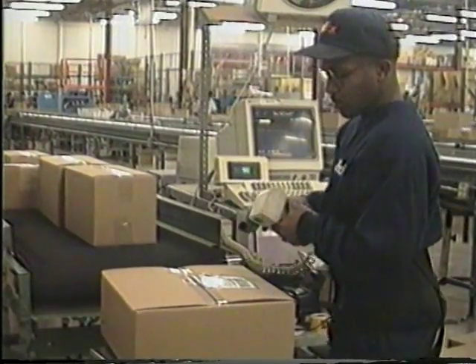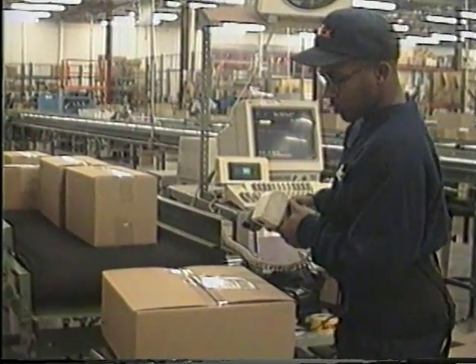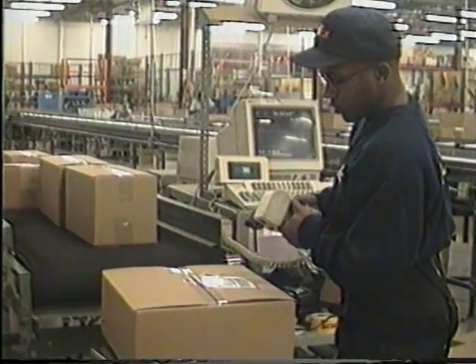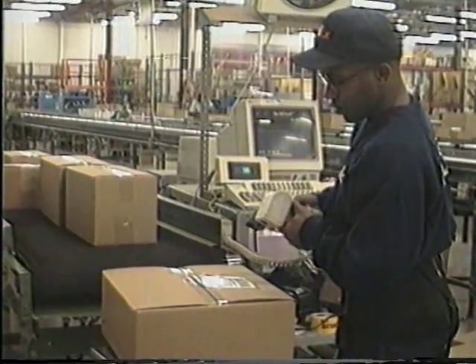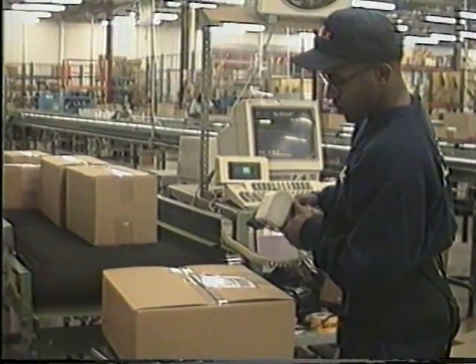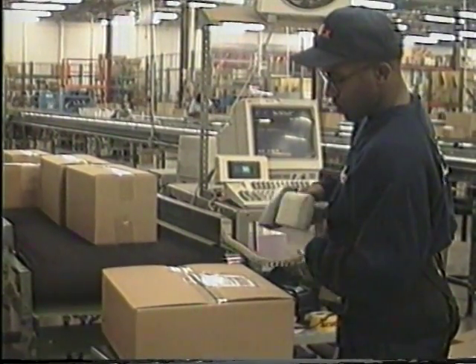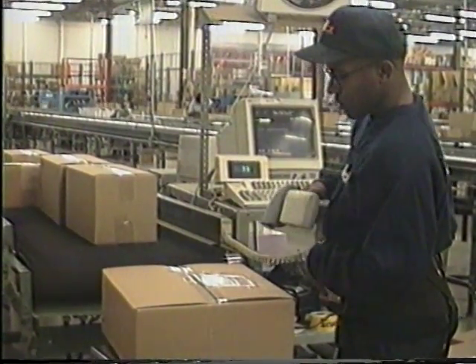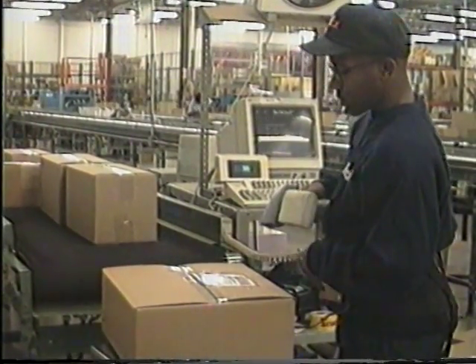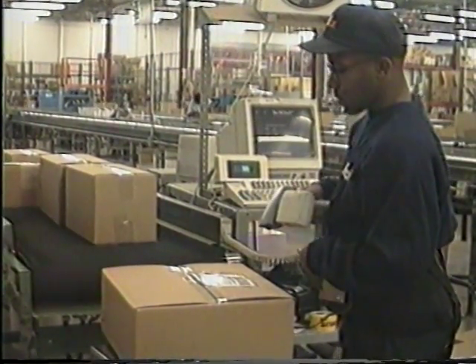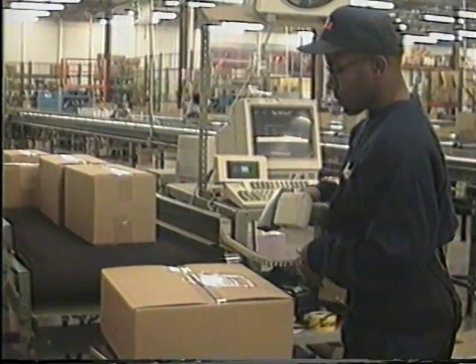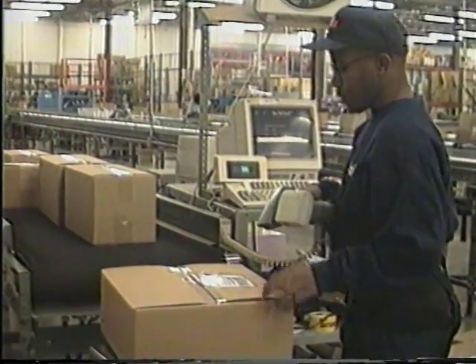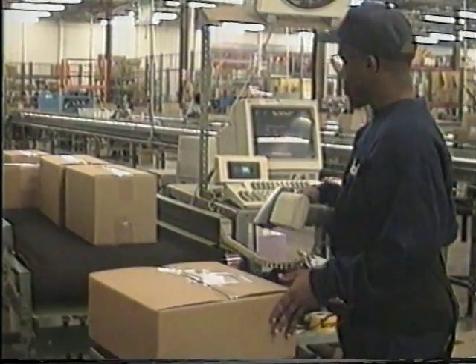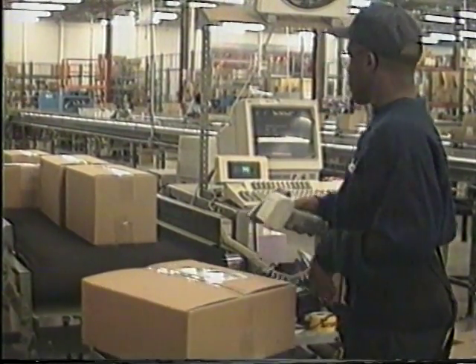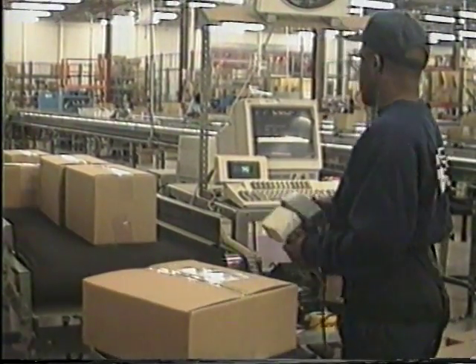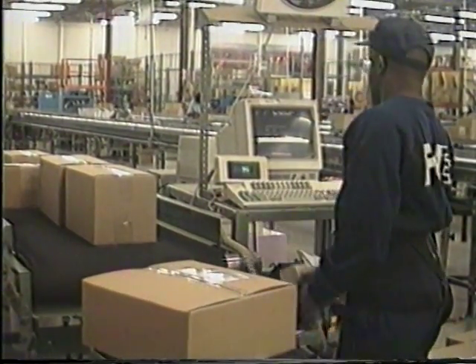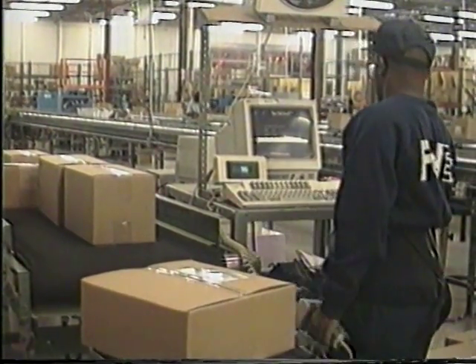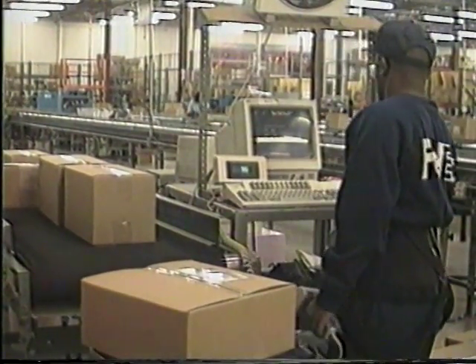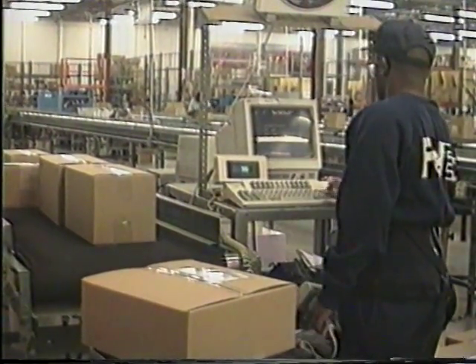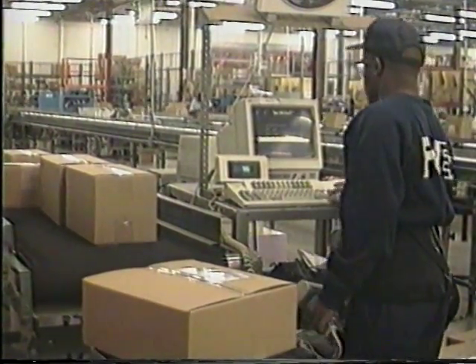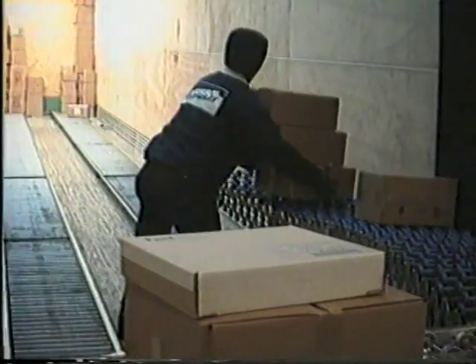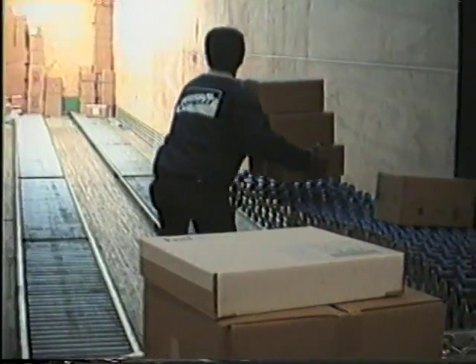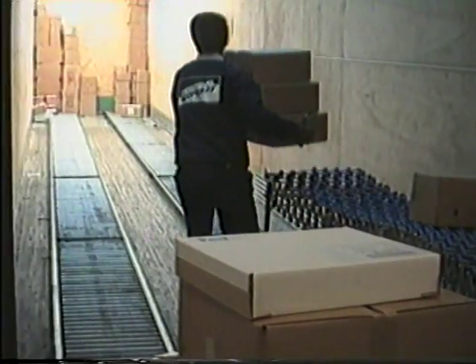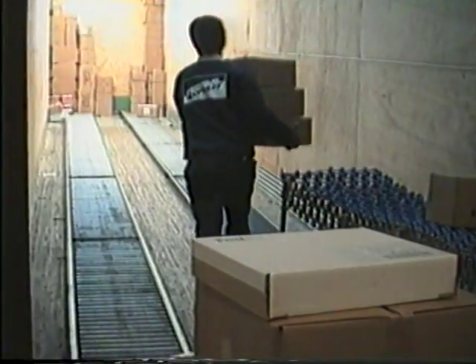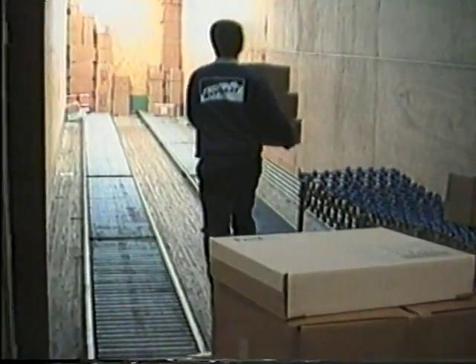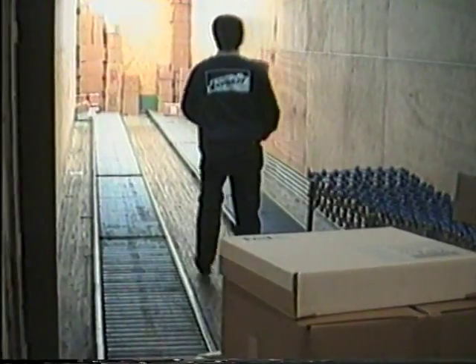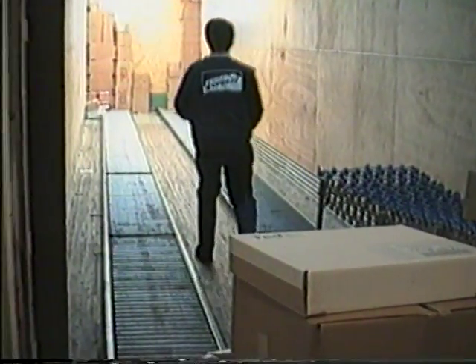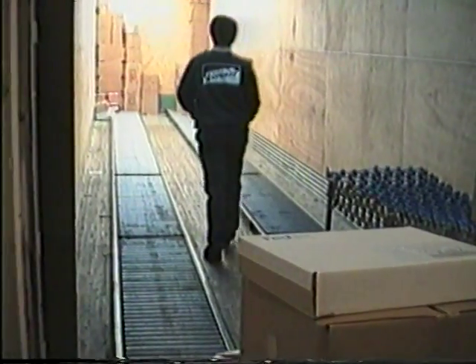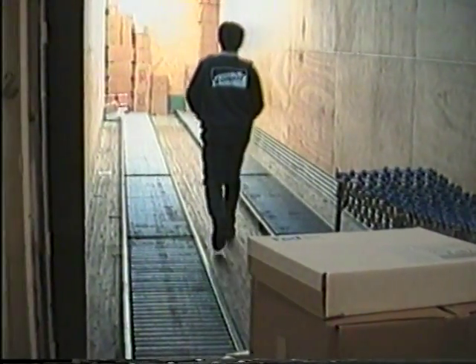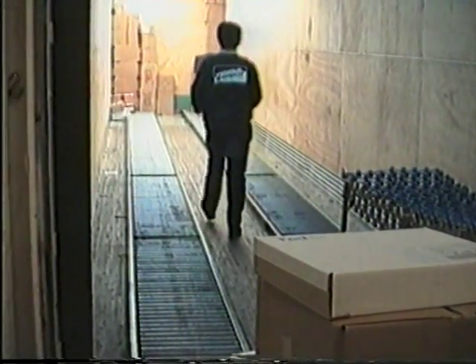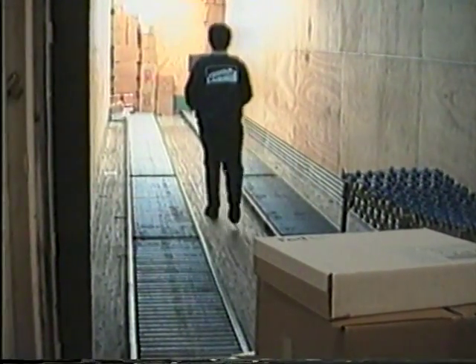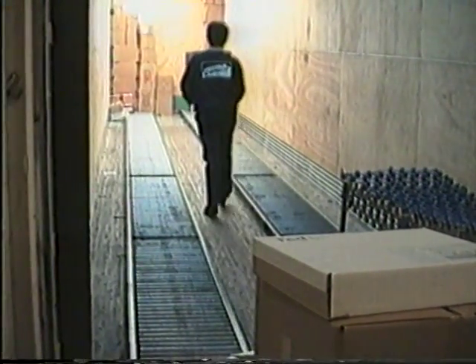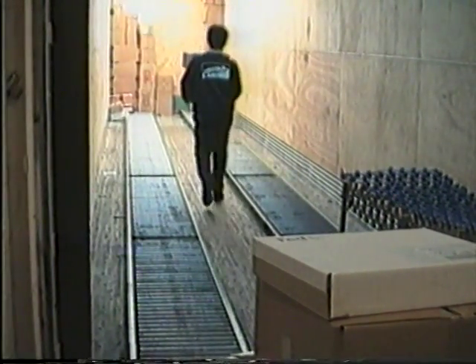Our shipping department weighs and scans all of the packages being shipped. Packages are then ready to be loaded onto the carrier's trucks.